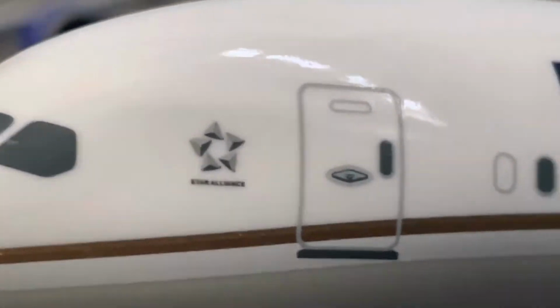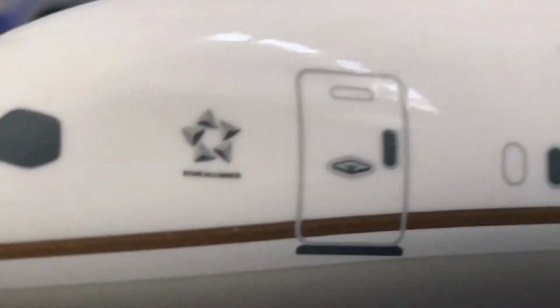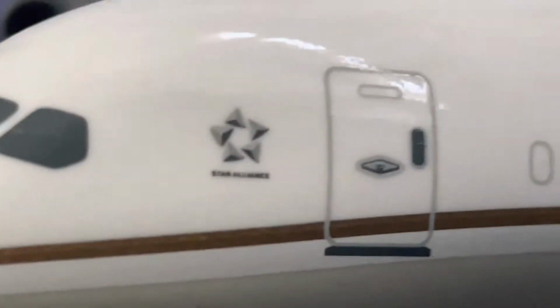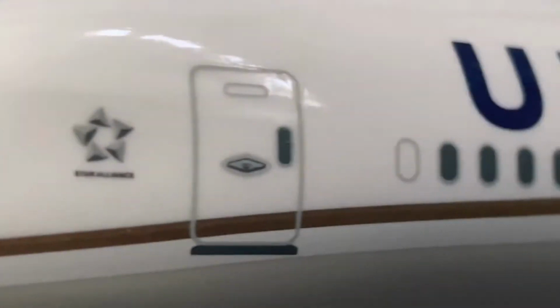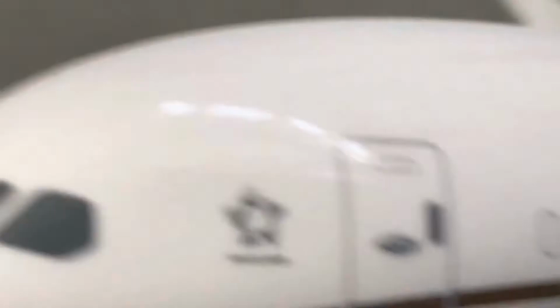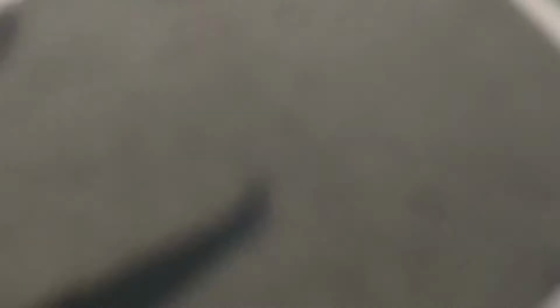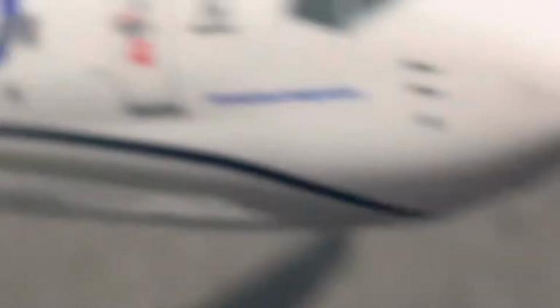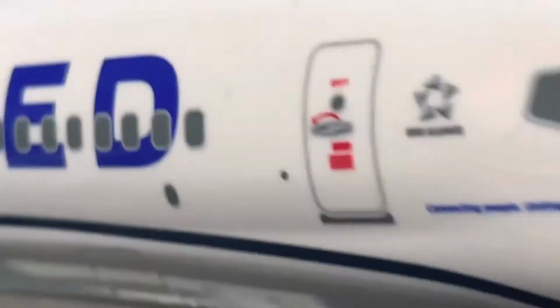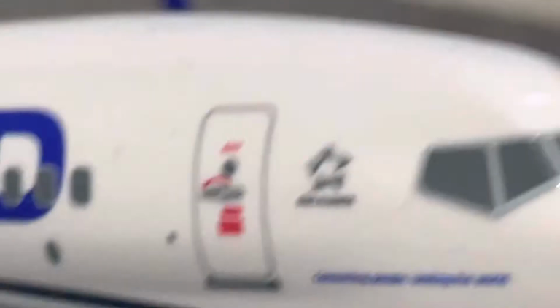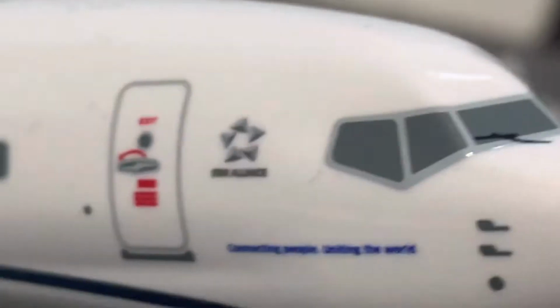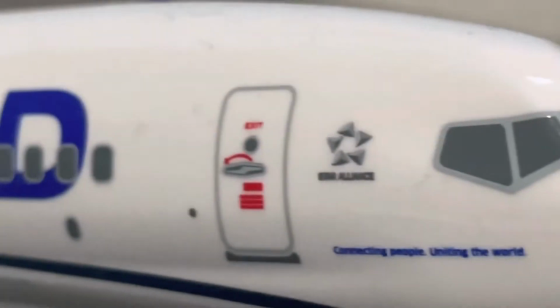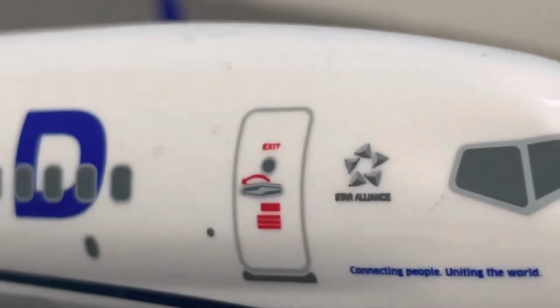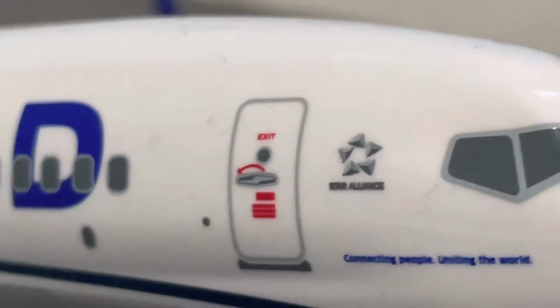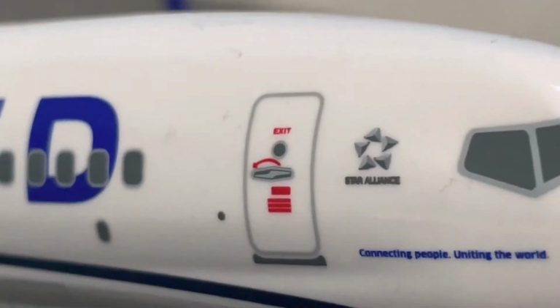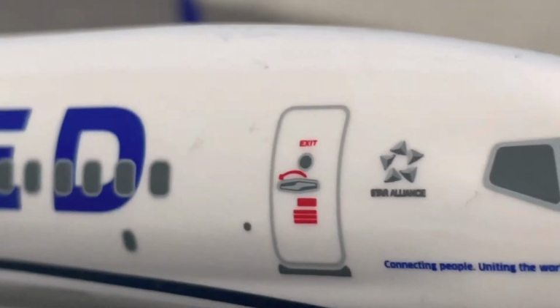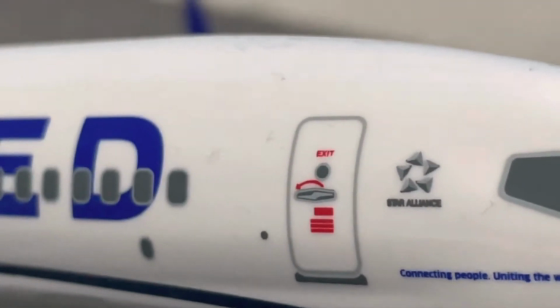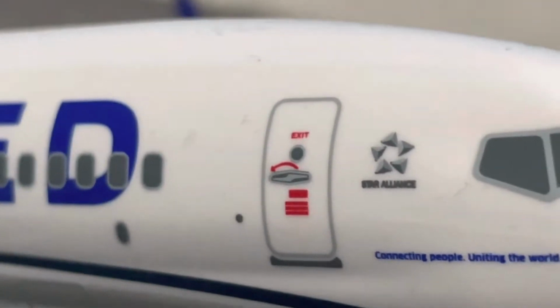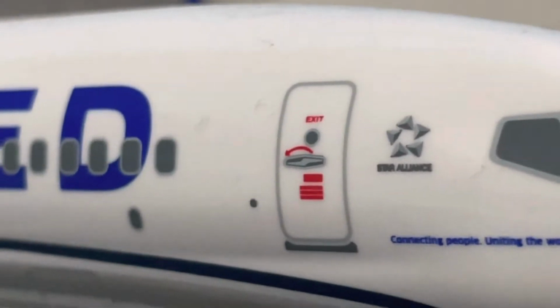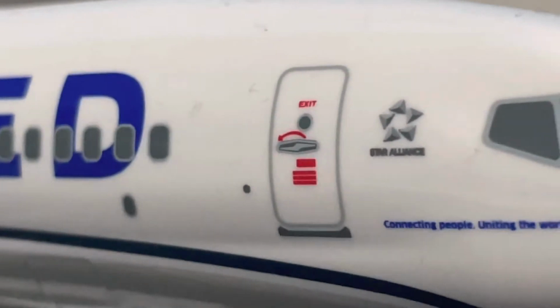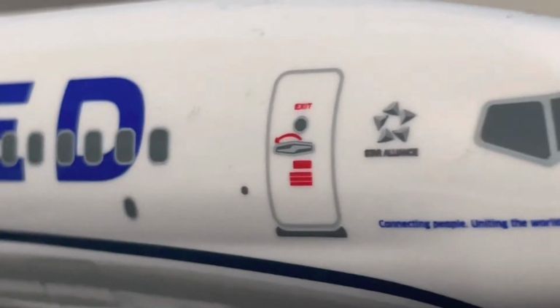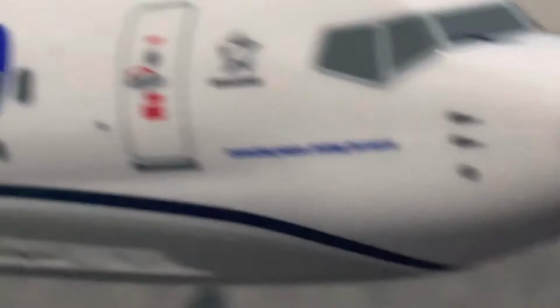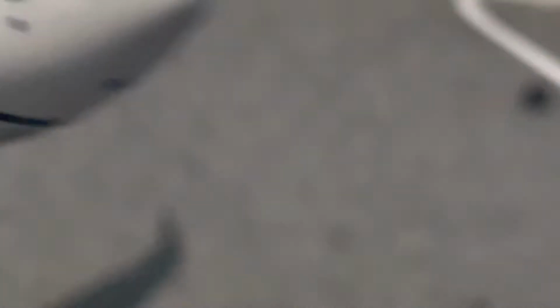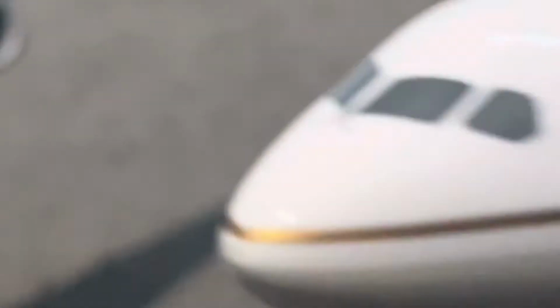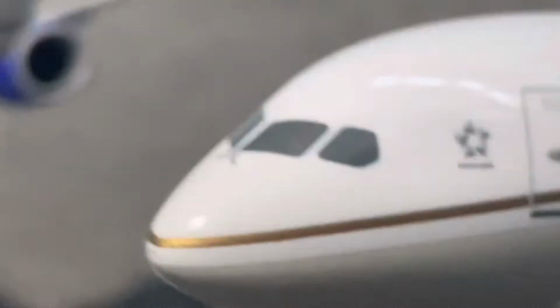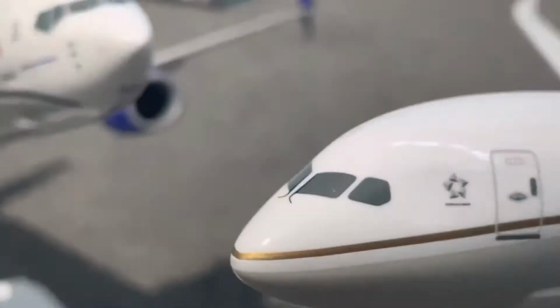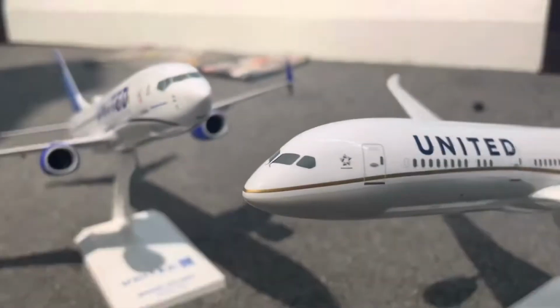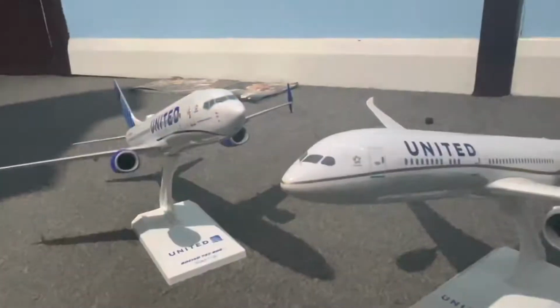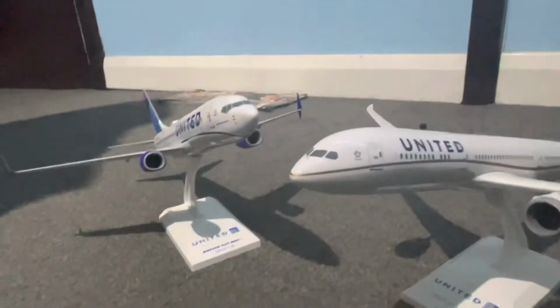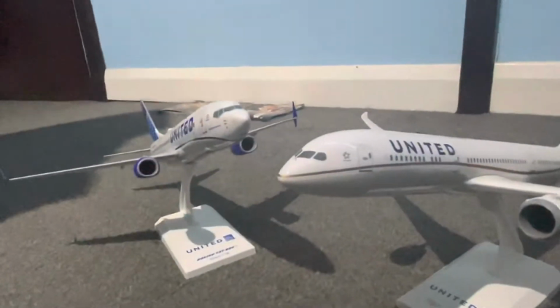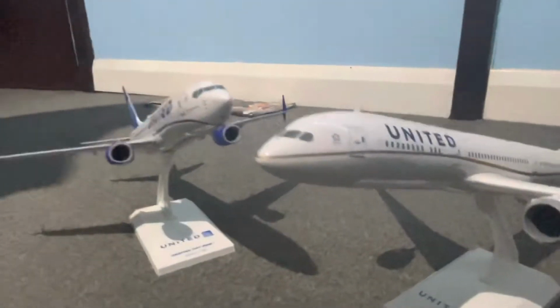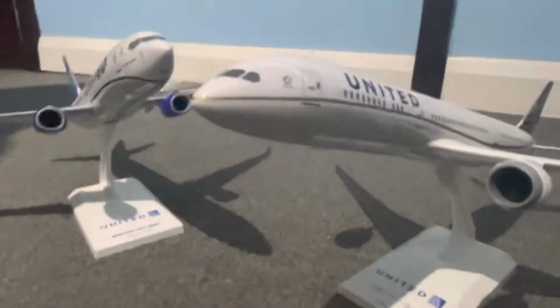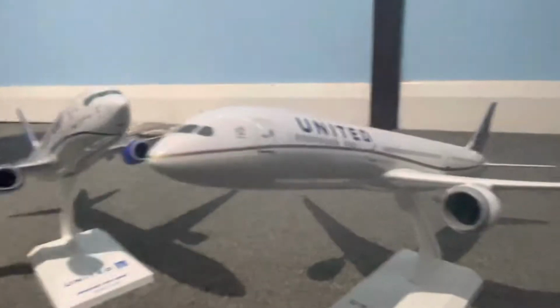As you can see there it says Star Alliance on this one, and on this one it also says Star Alliance.